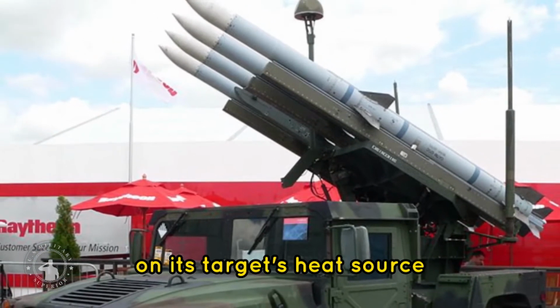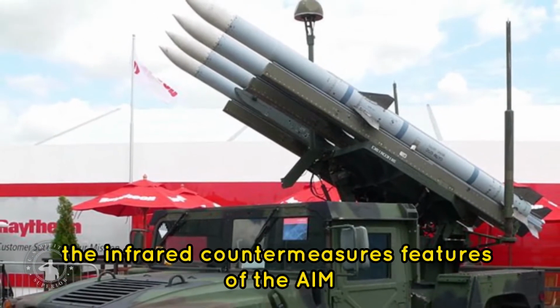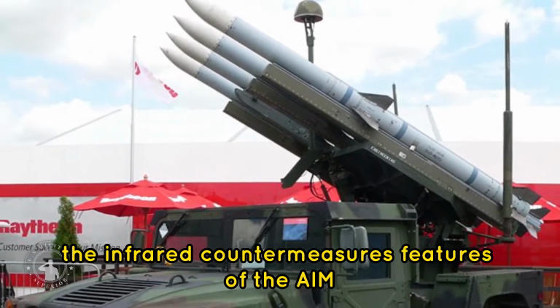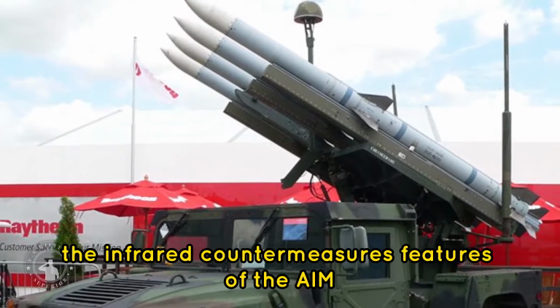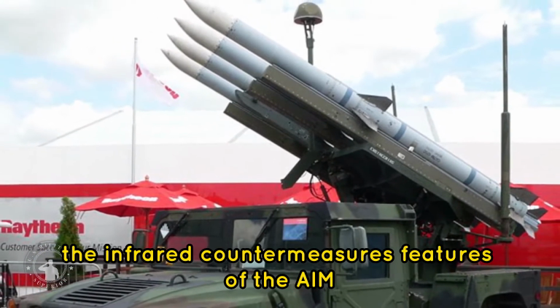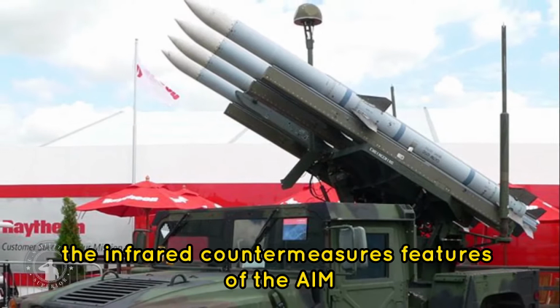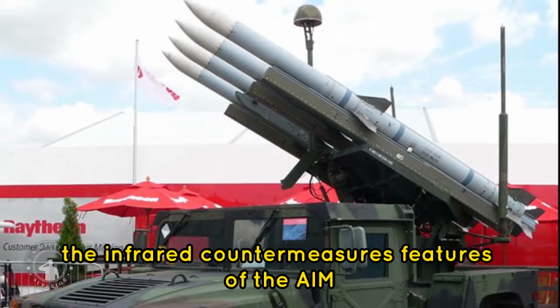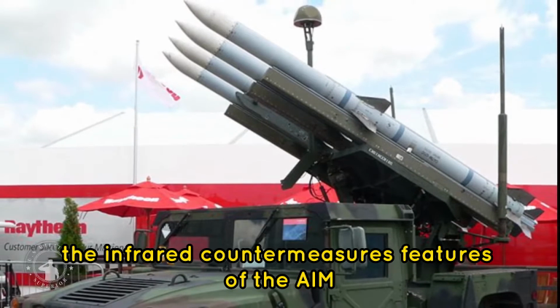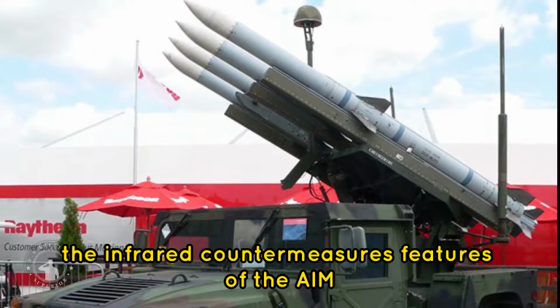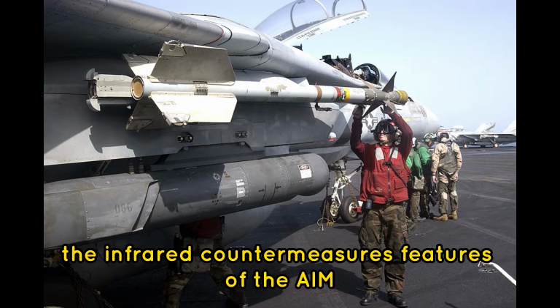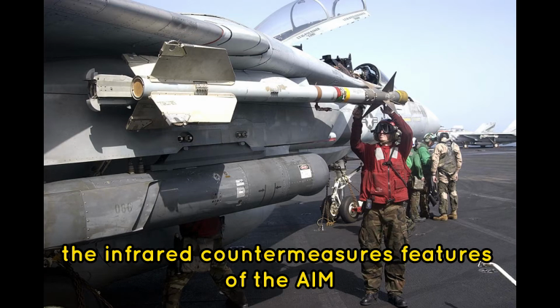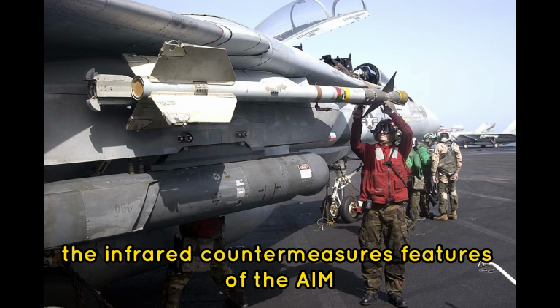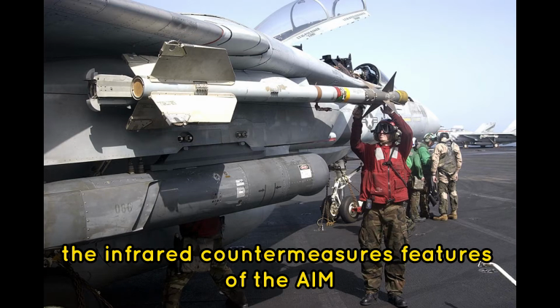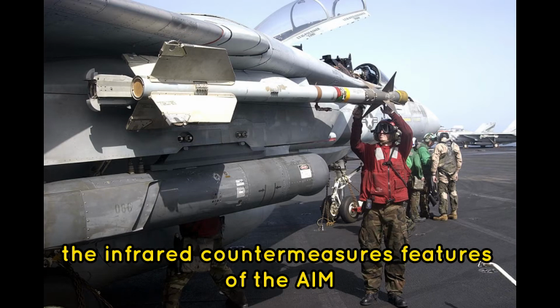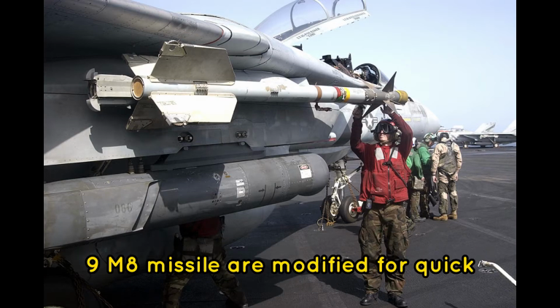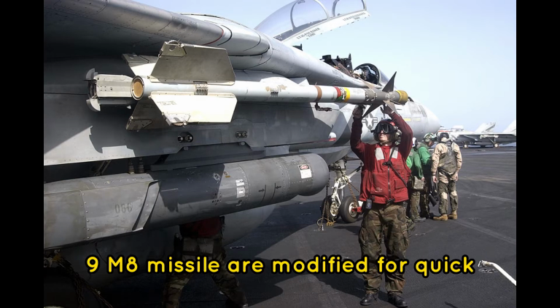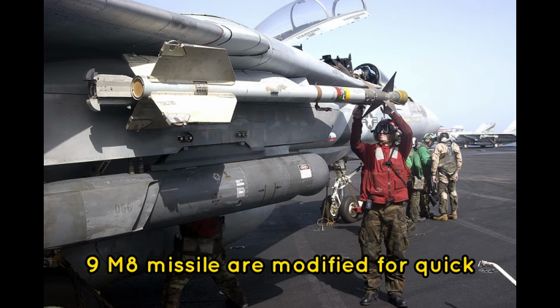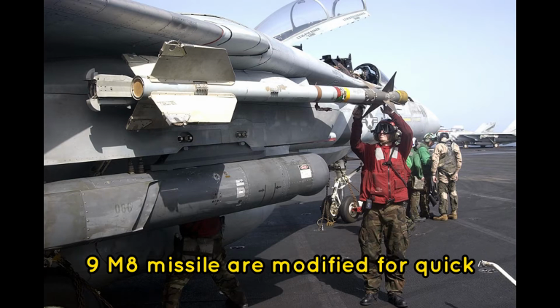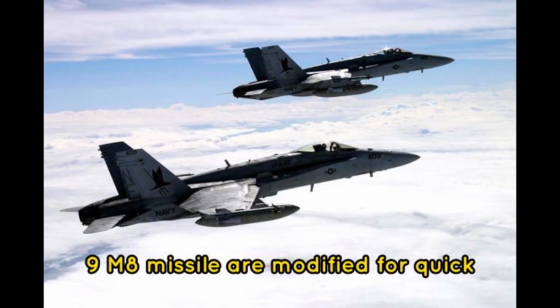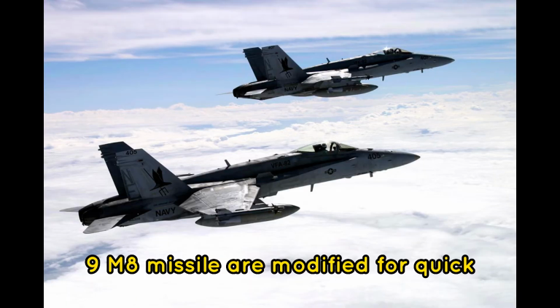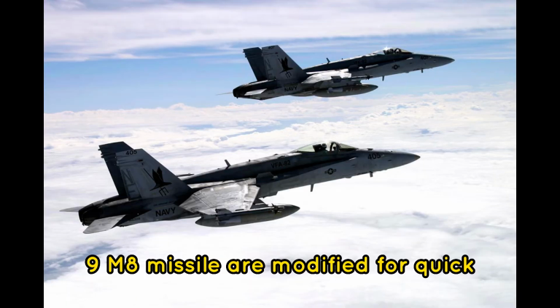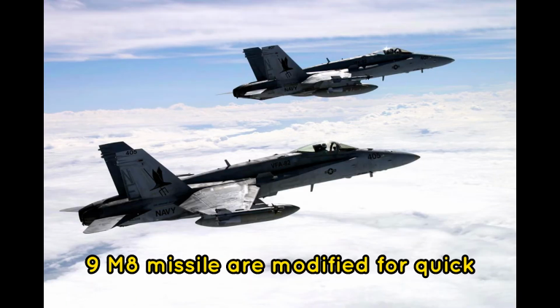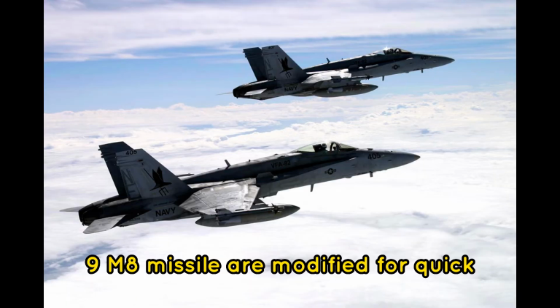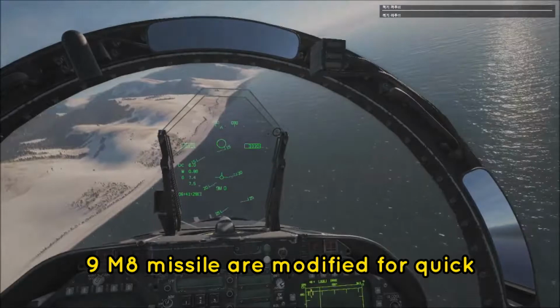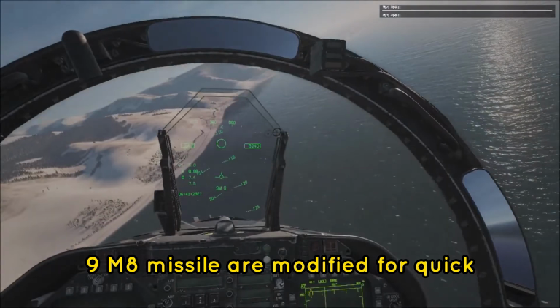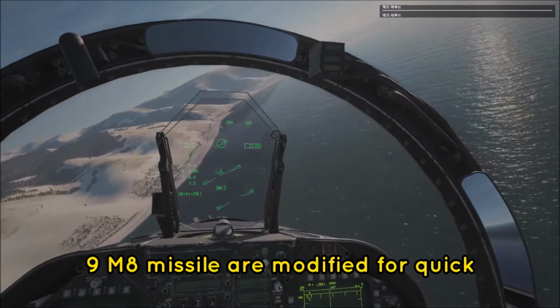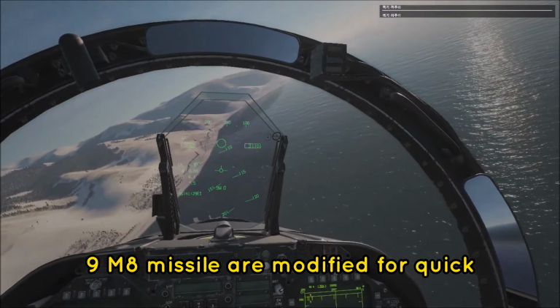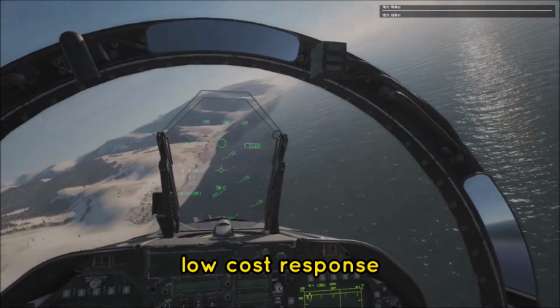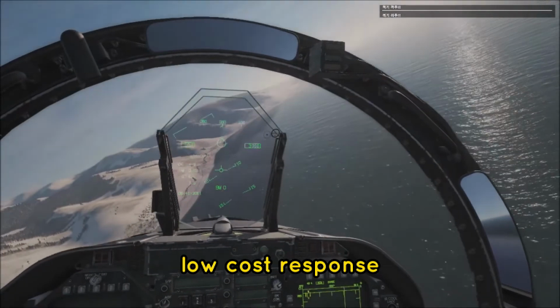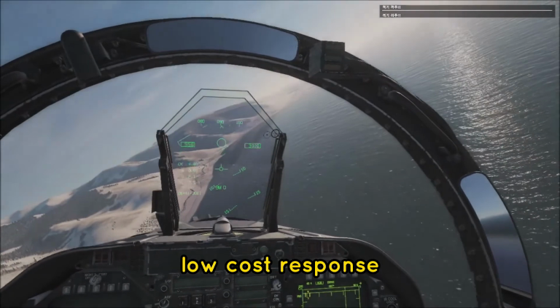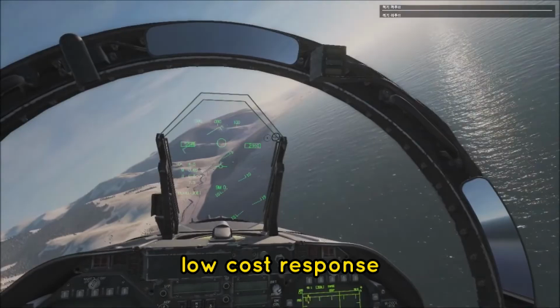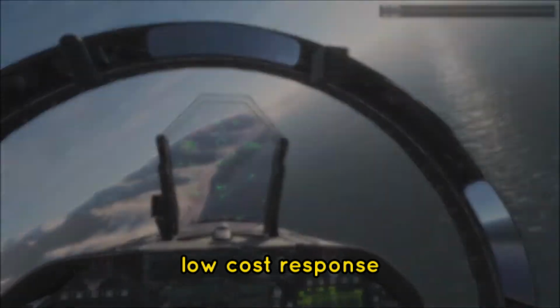The infrared countermeasures features of the AIM-9M8 missile are modified for quick, low-cost response.